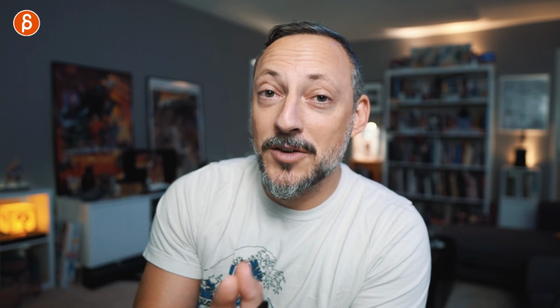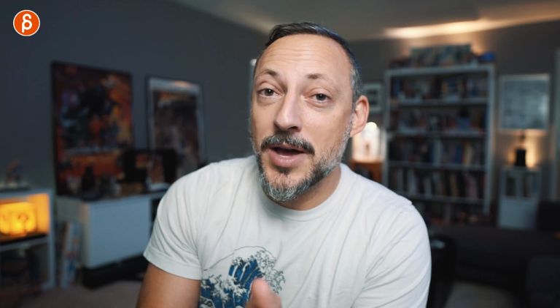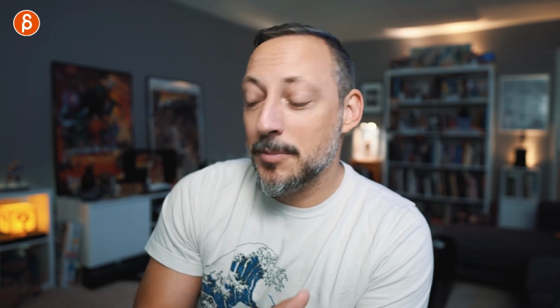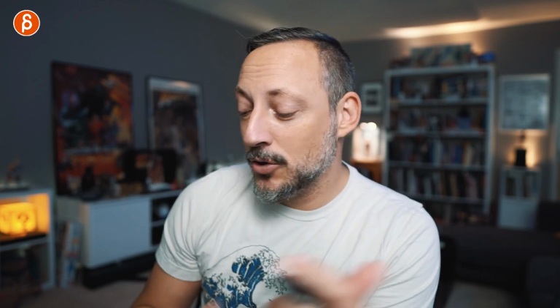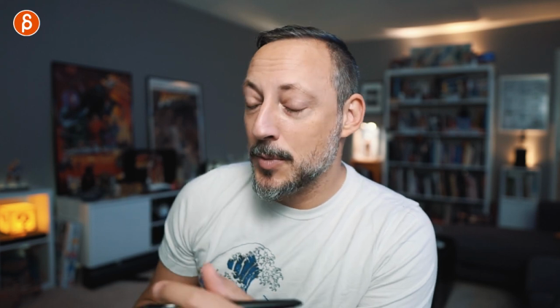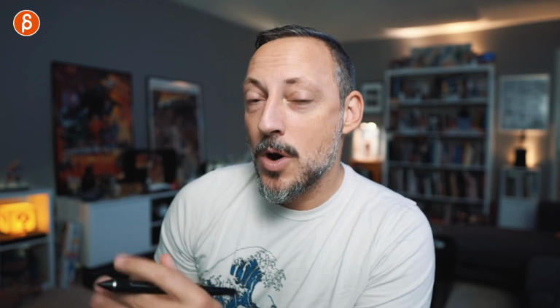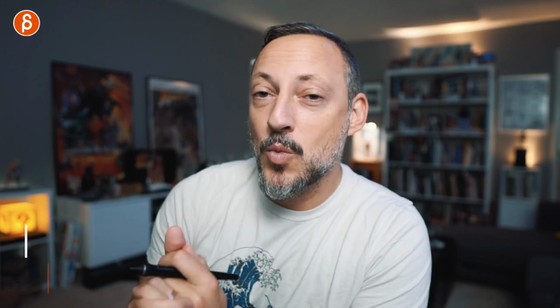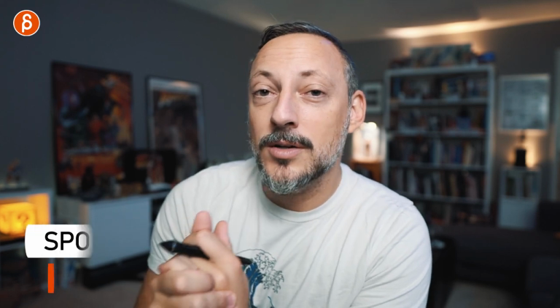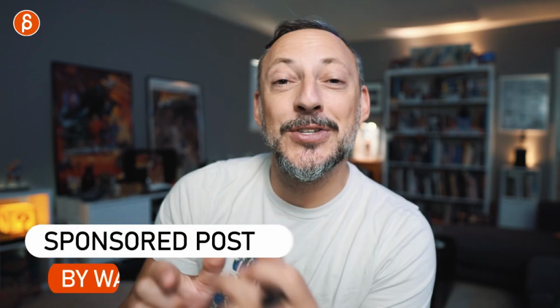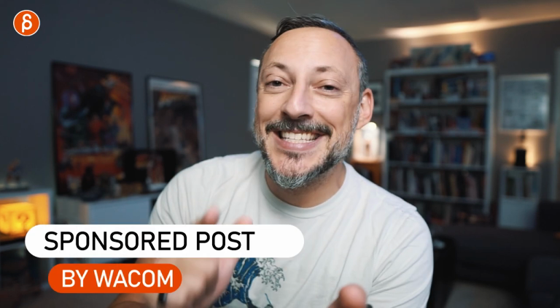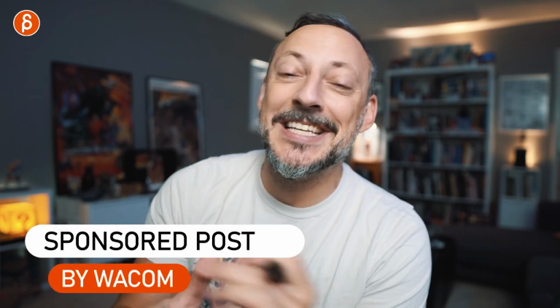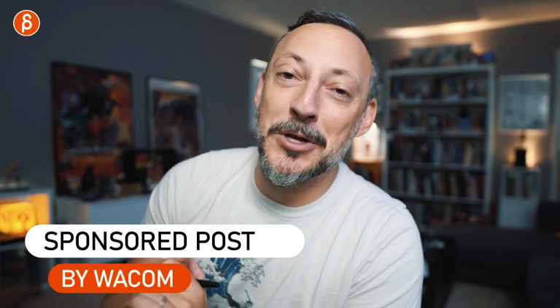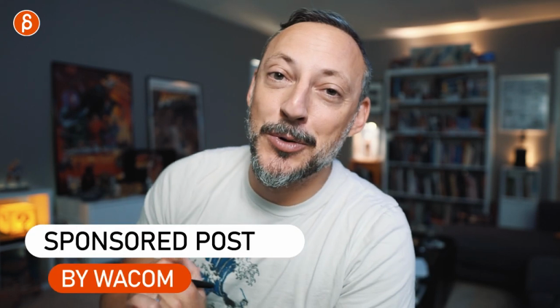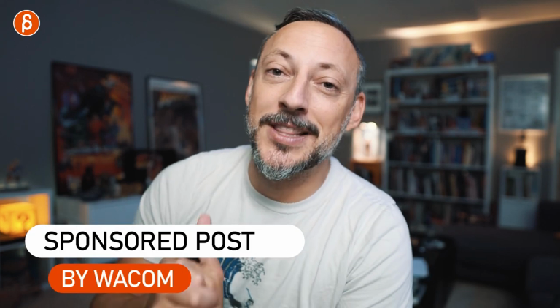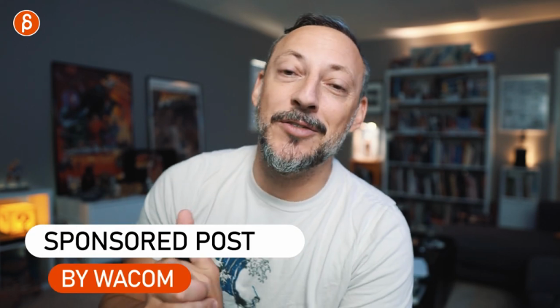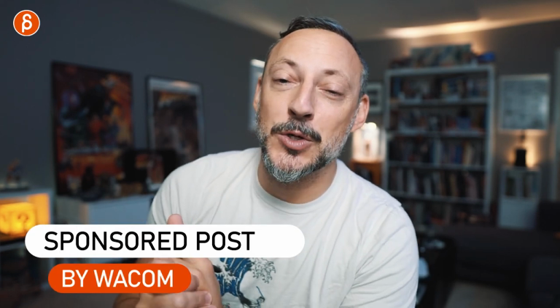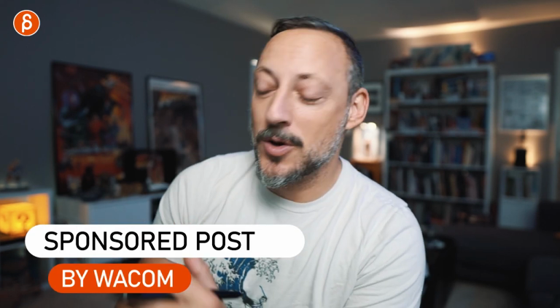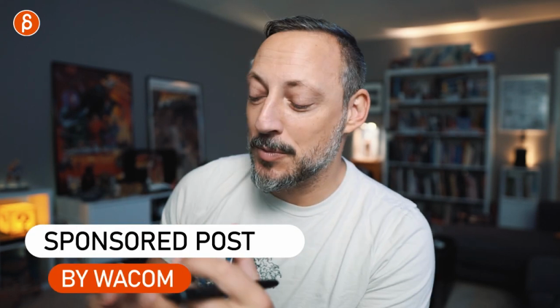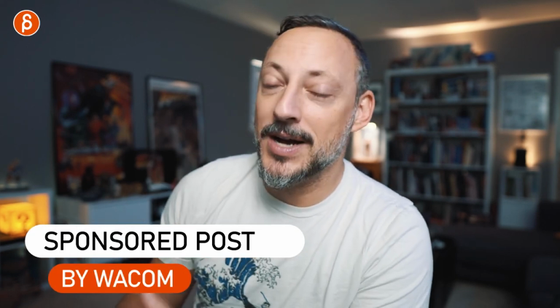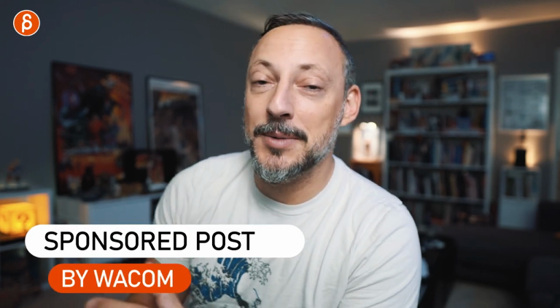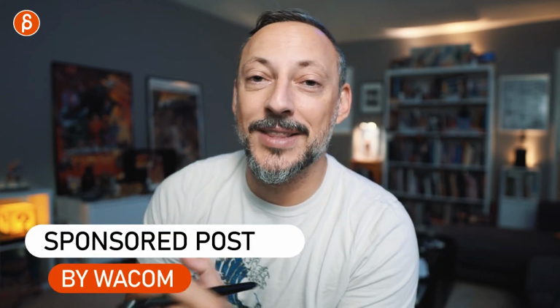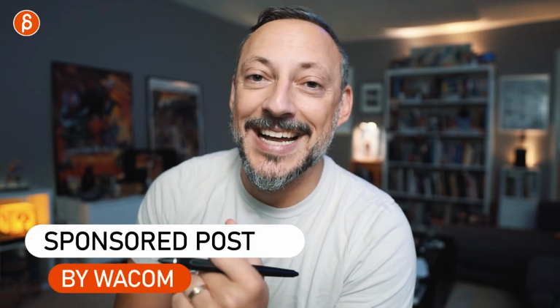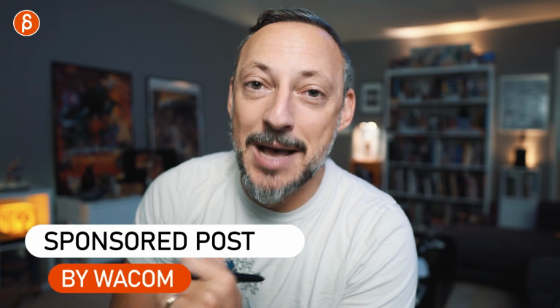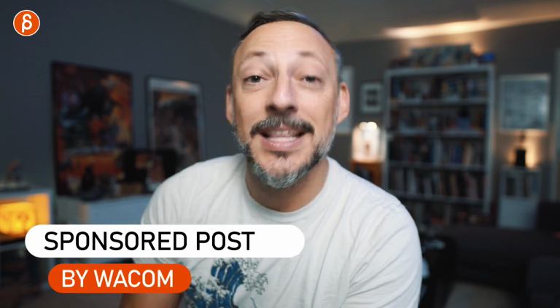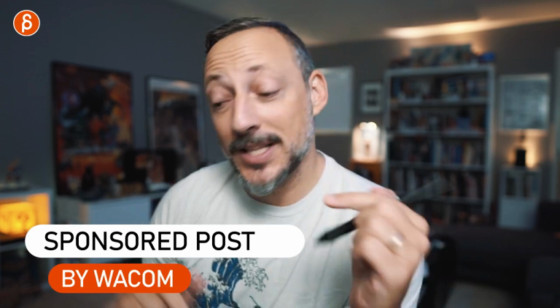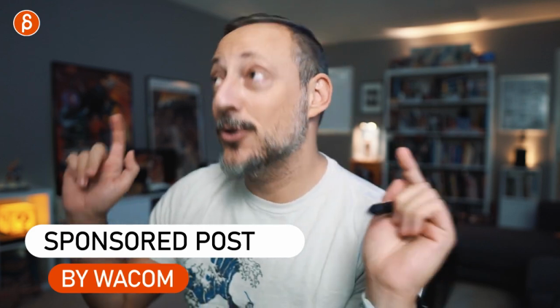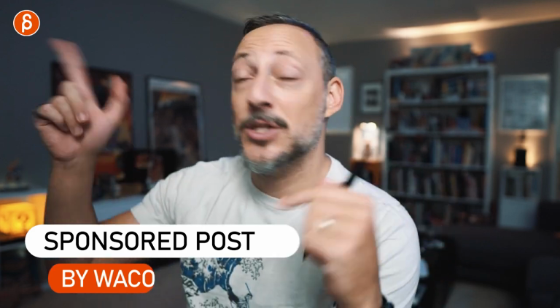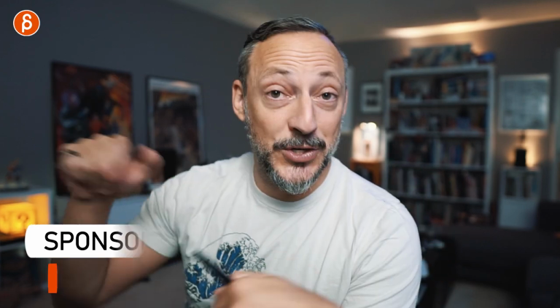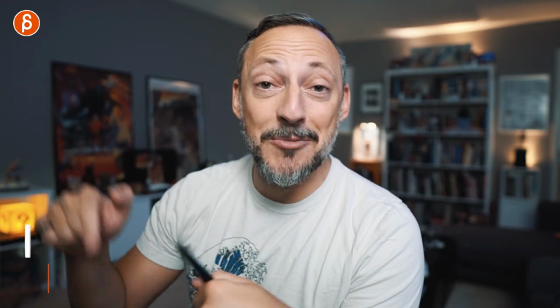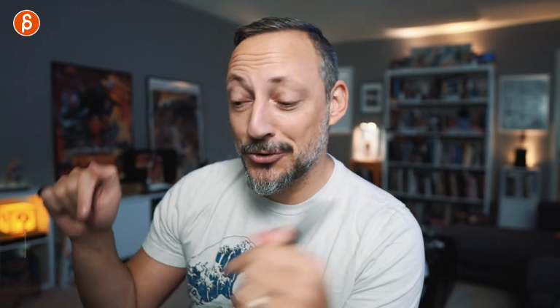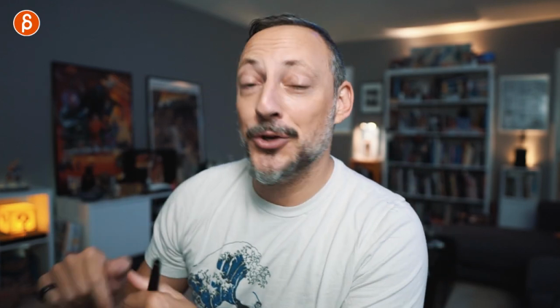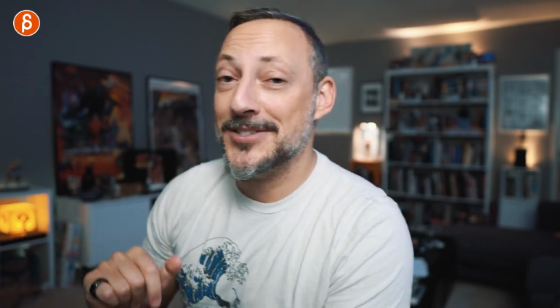I'm going to show this on my Wacom One because this is a sponsored post. Thank you very much to Wacom for providing me with that tablet. Let's switch cameras to show you this.